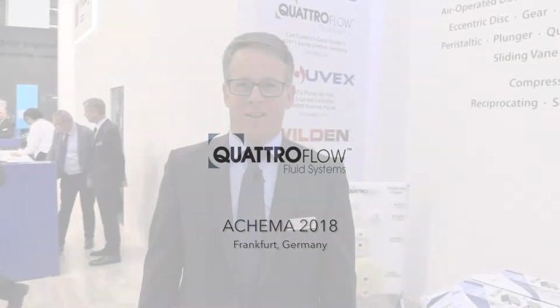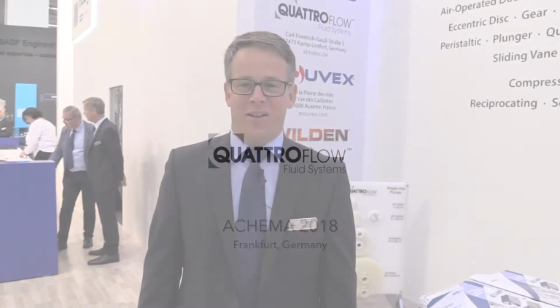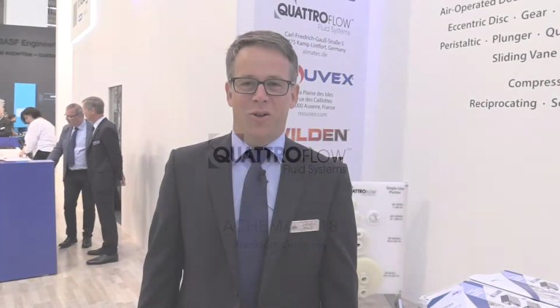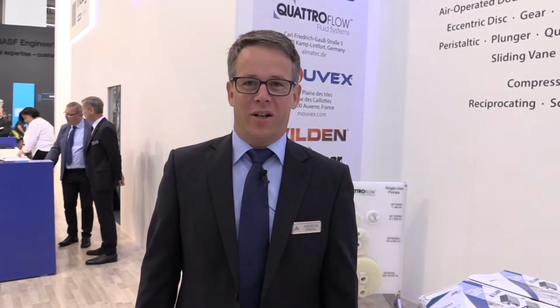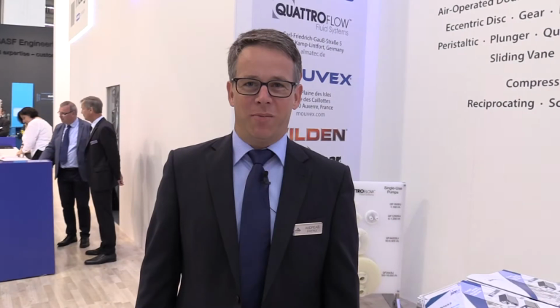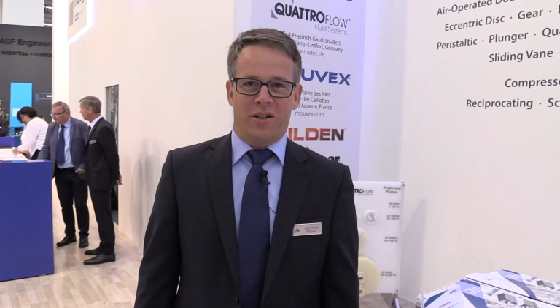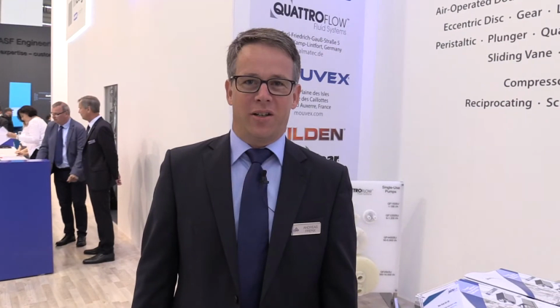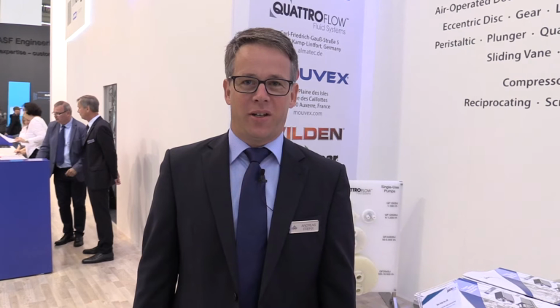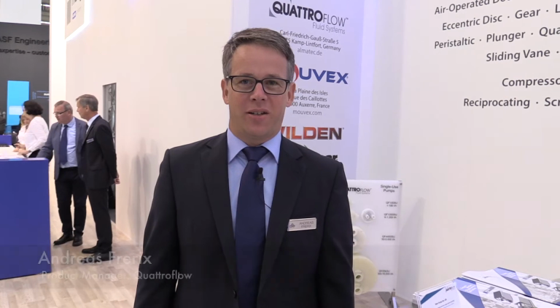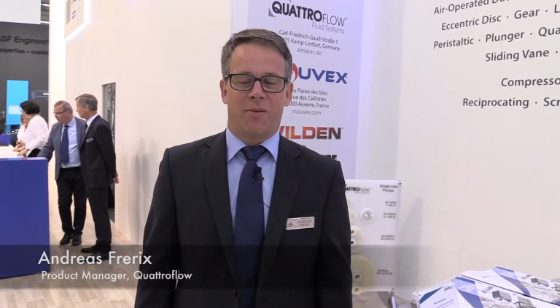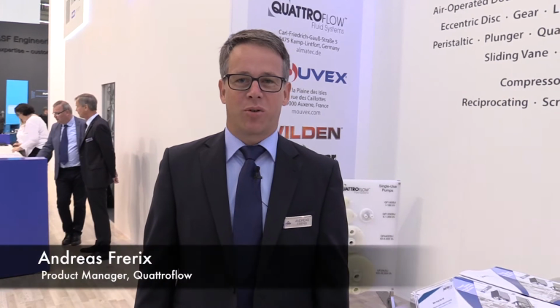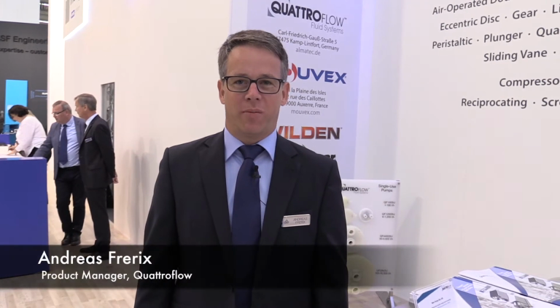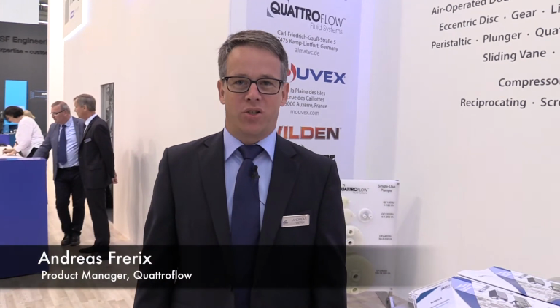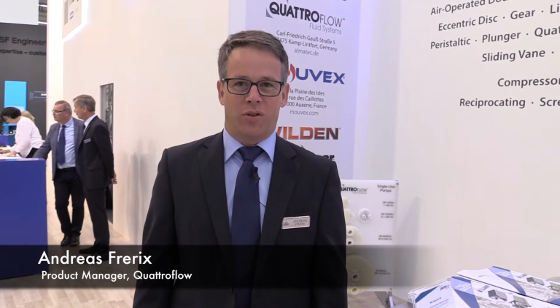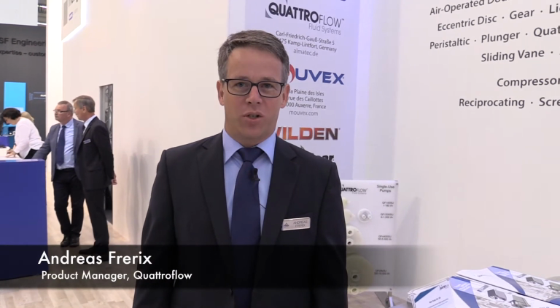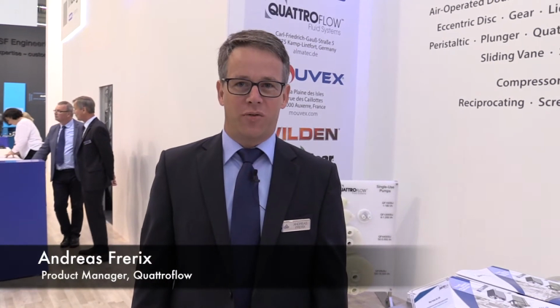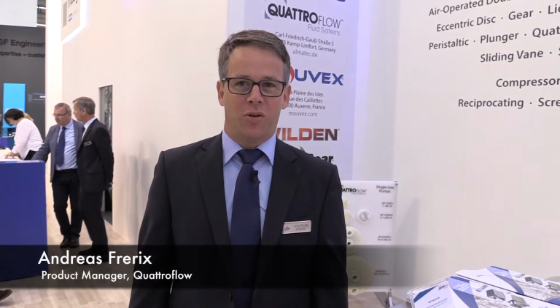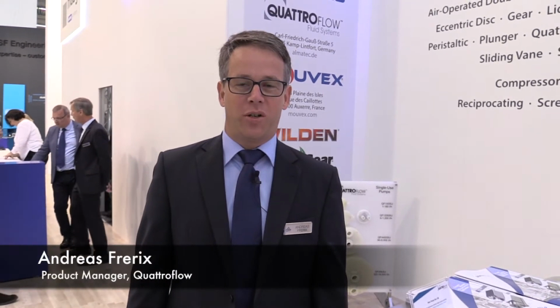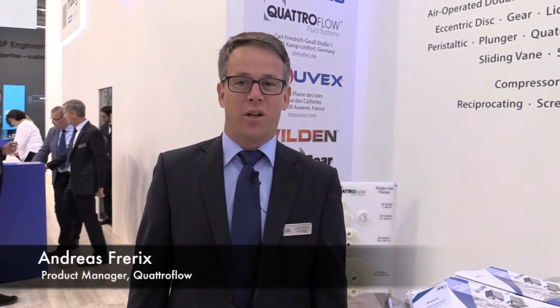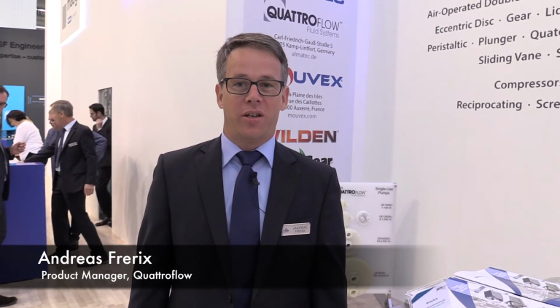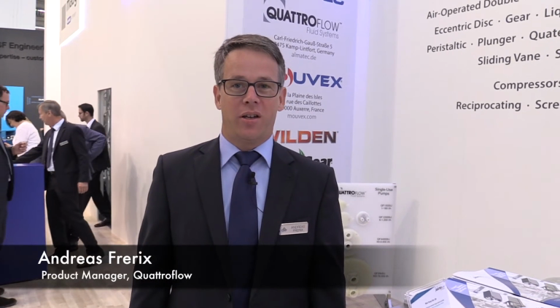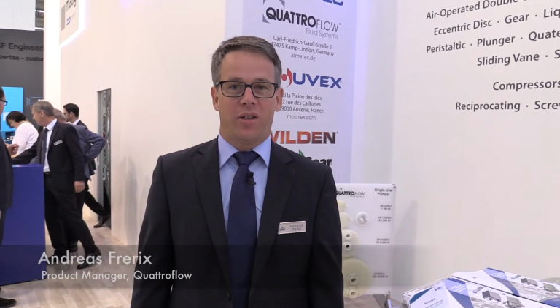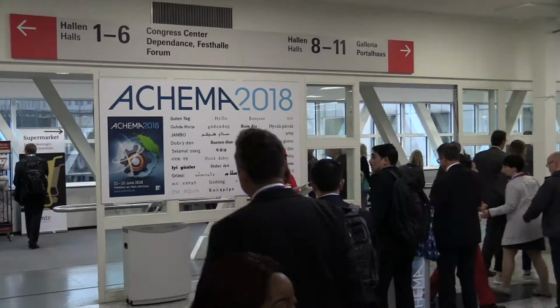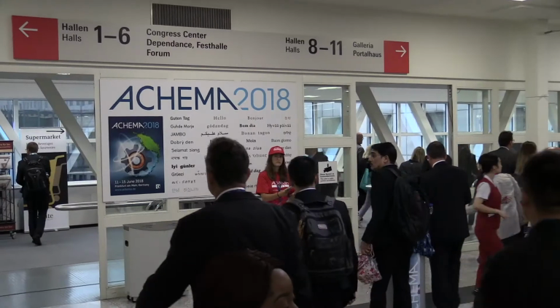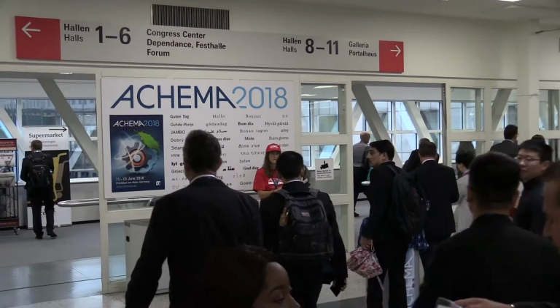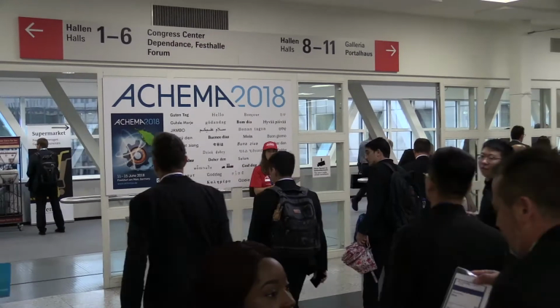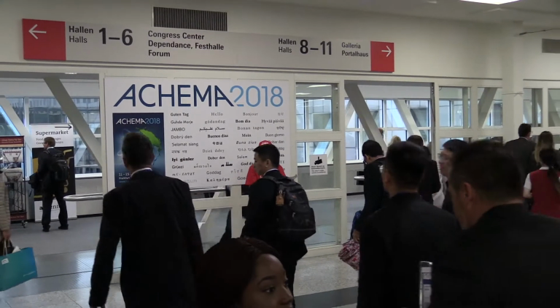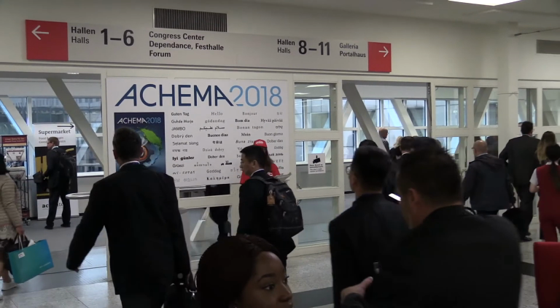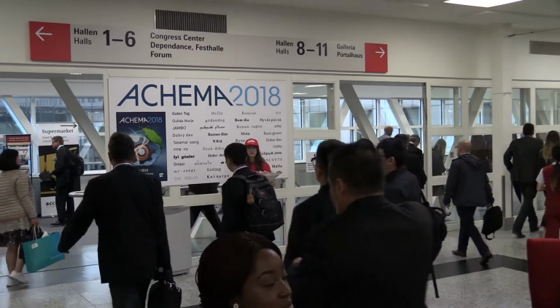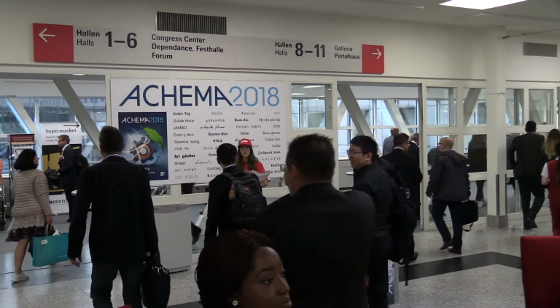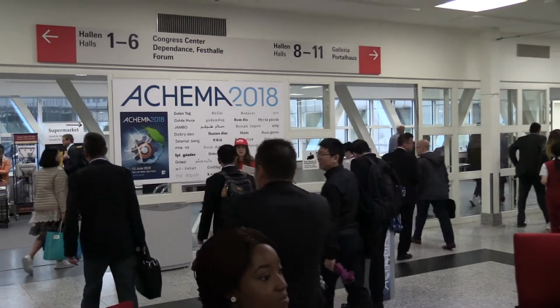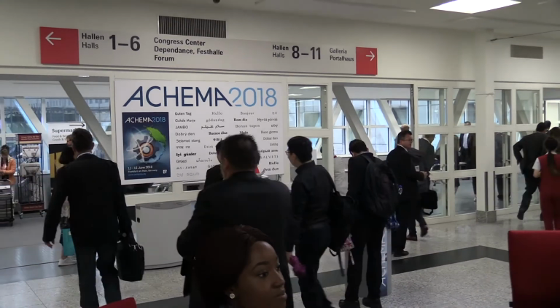Hello, my name is Andreas Freerichs. I'm product manager for QuattroFlow and we are here at the Achema show 2018 in Frankfurt.